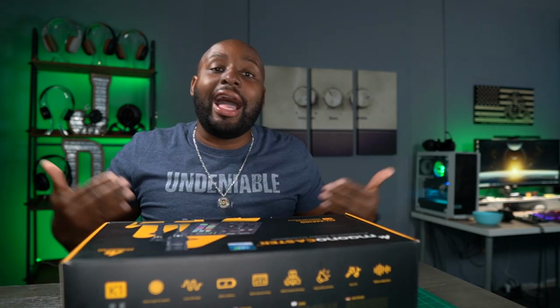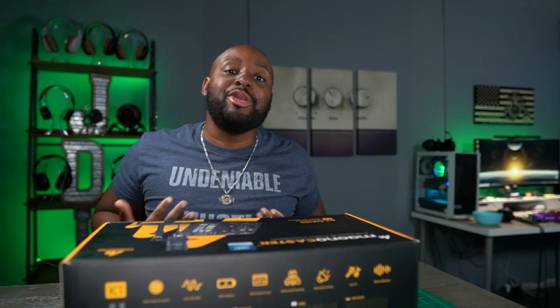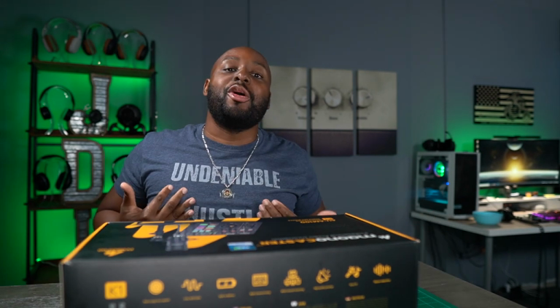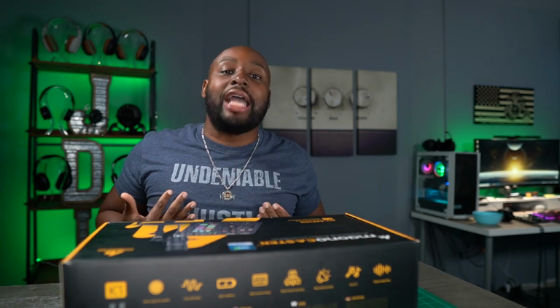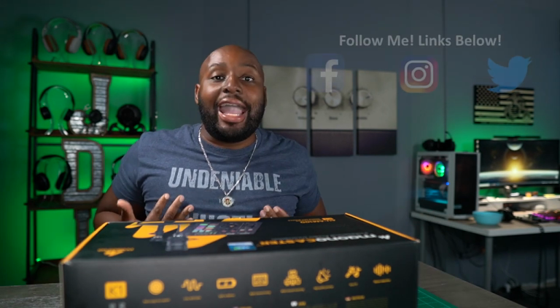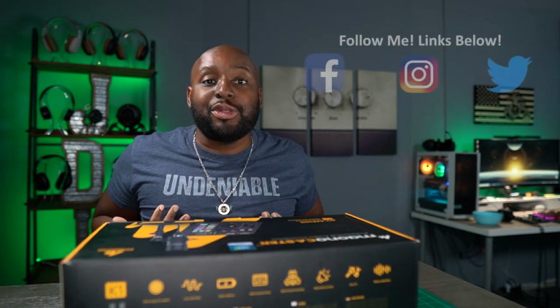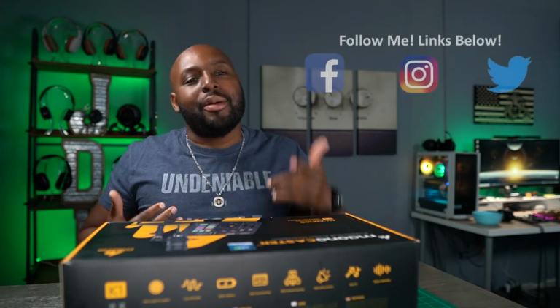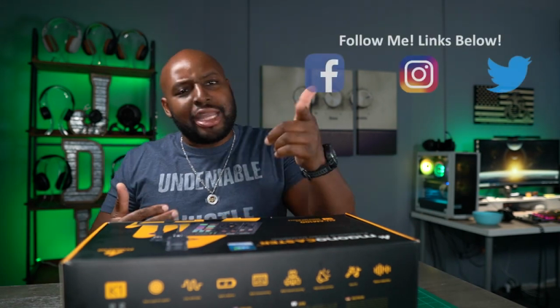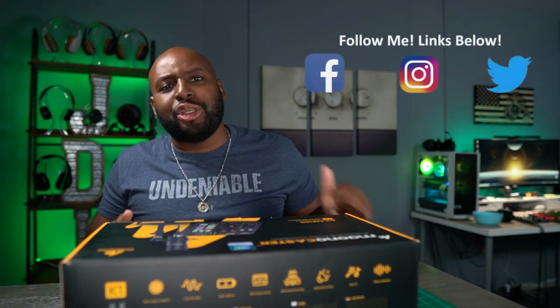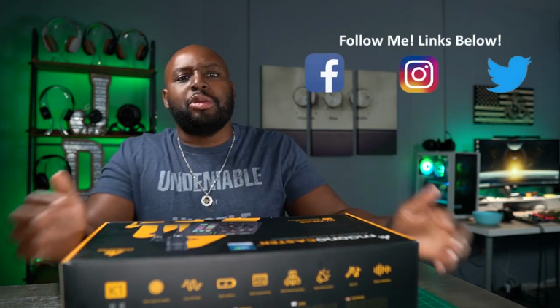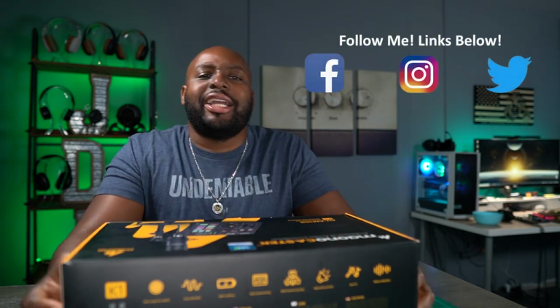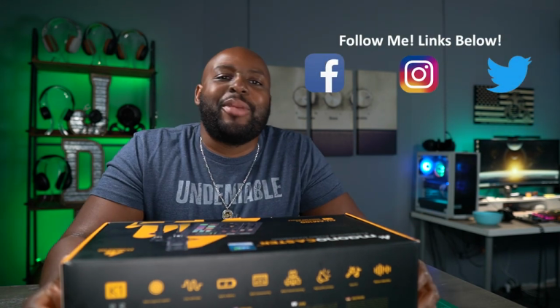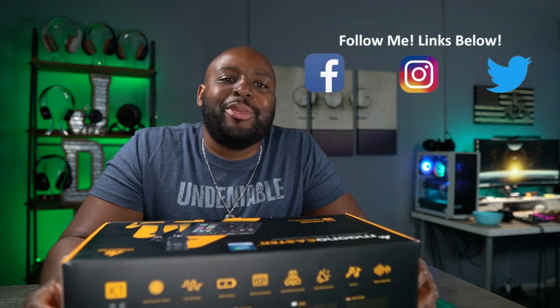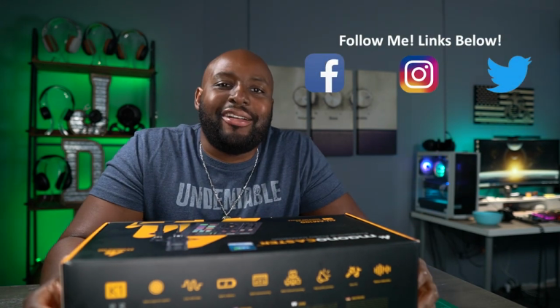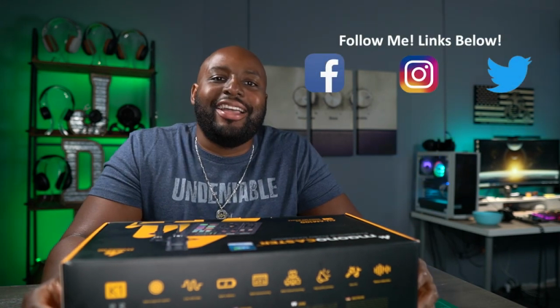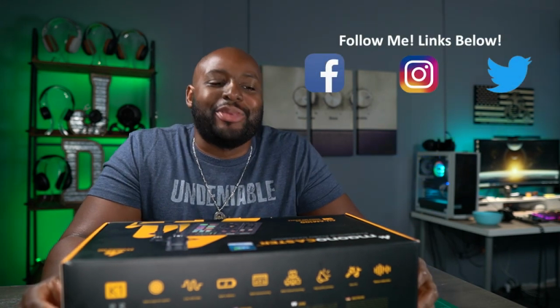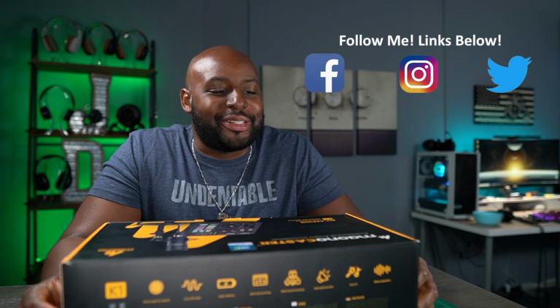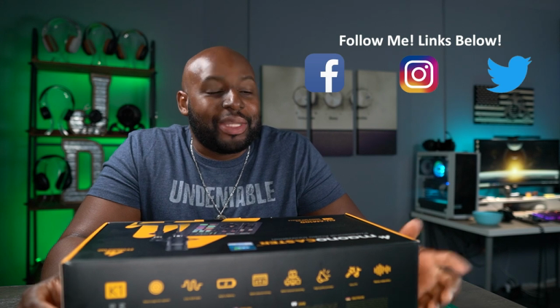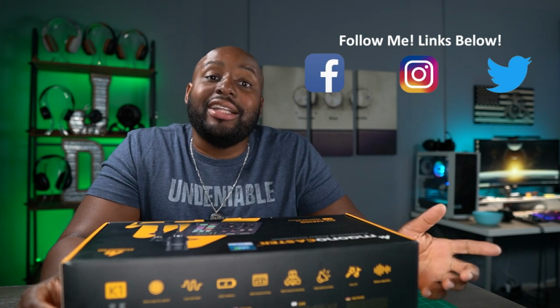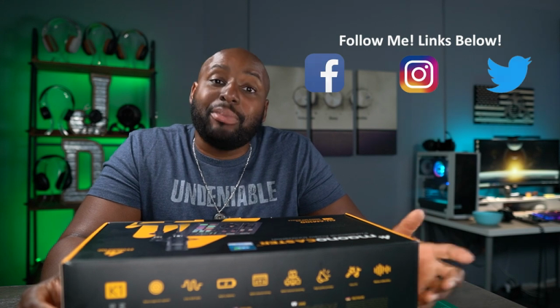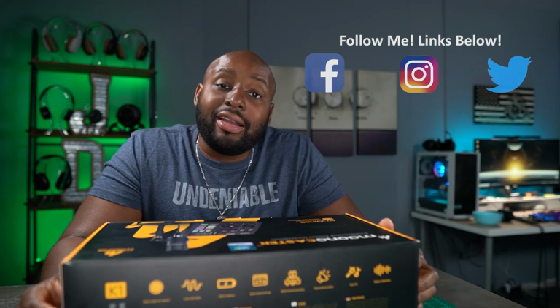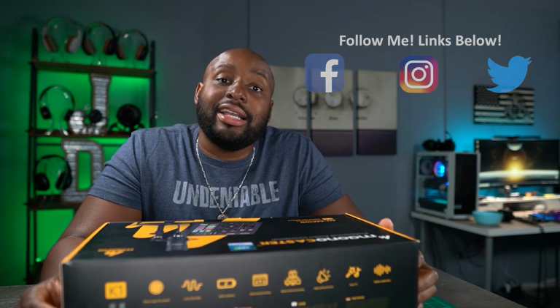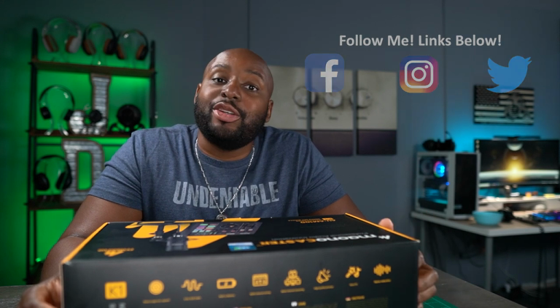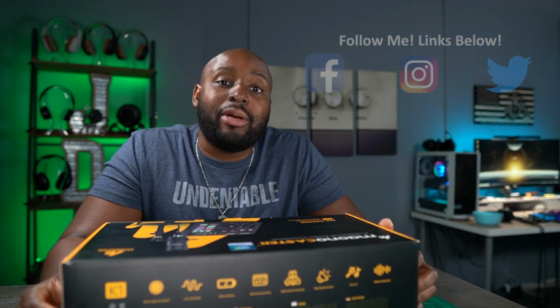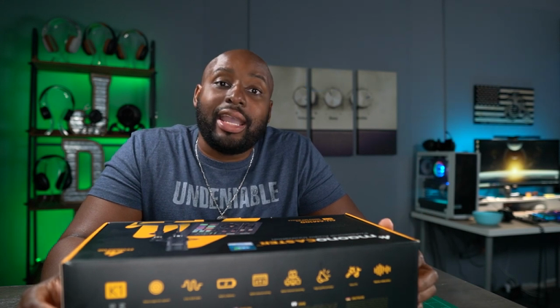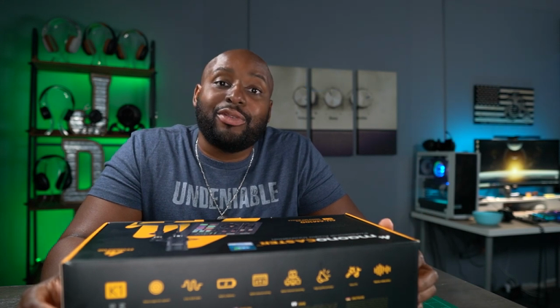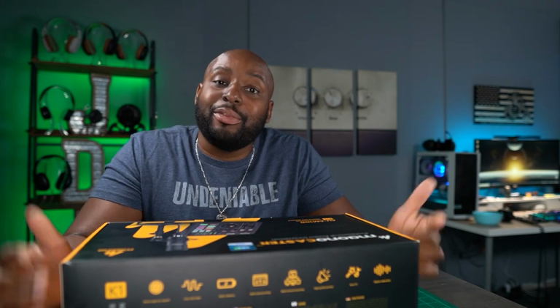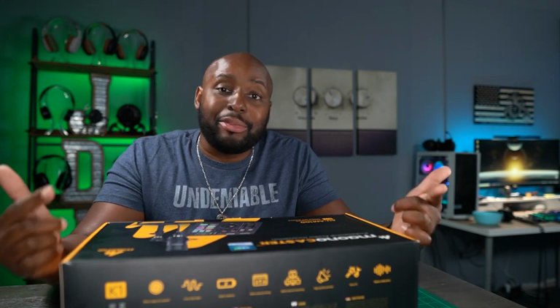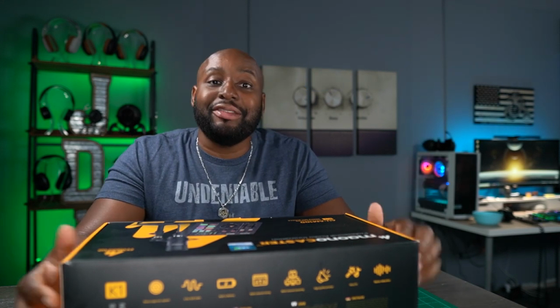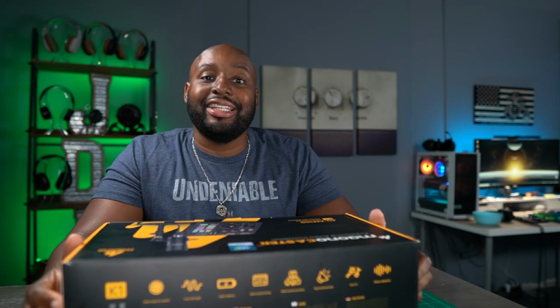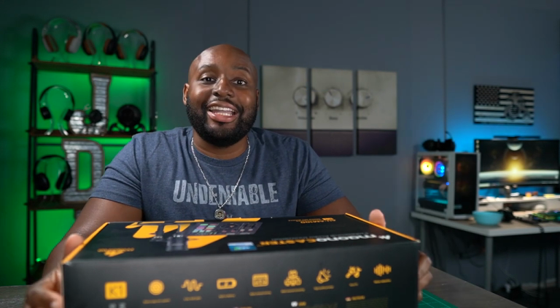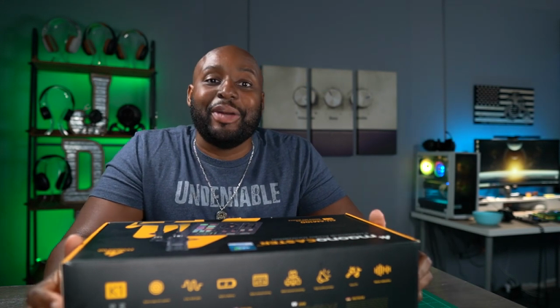I am your host, Antoine. Make sure you go check out my new podcast, Richardson — it's the podcast that nobody asked for, but I'm going to give it to you anyway.